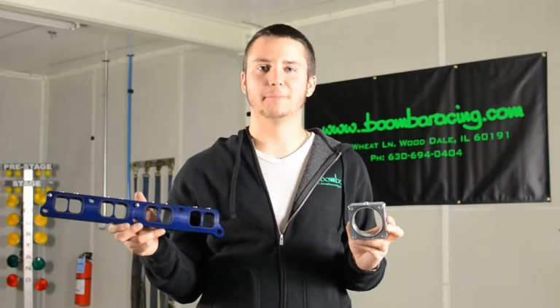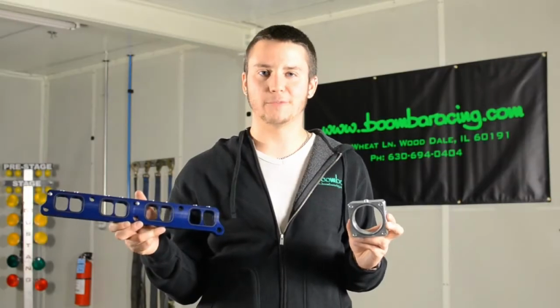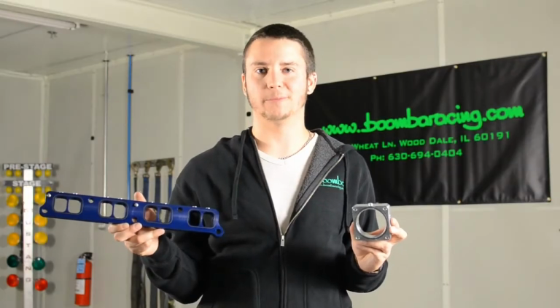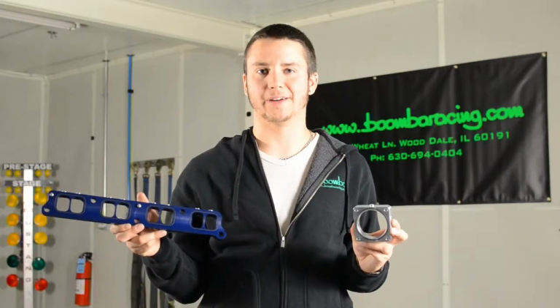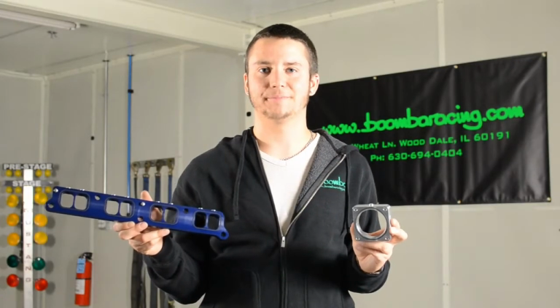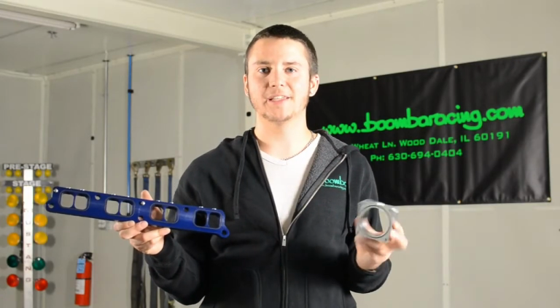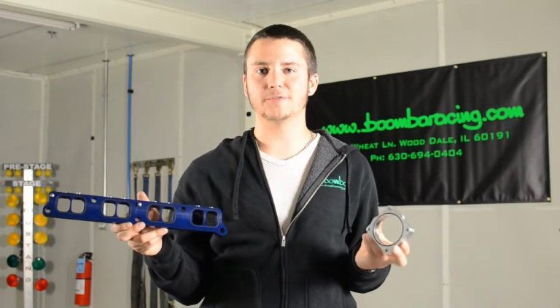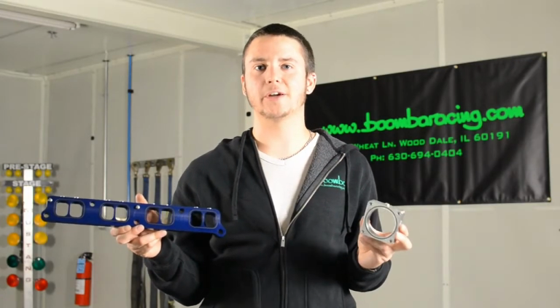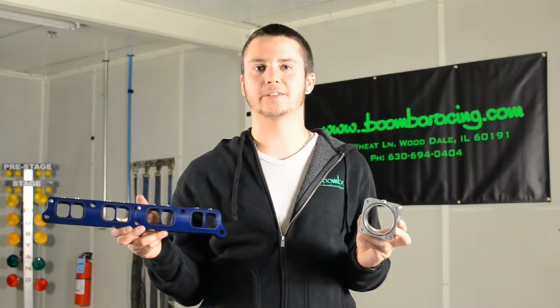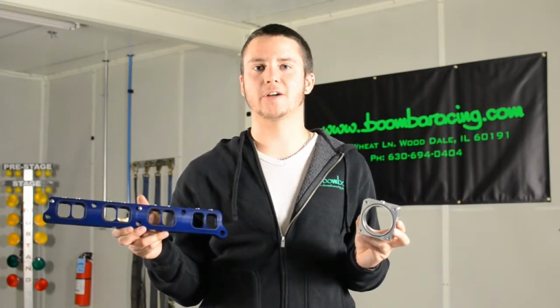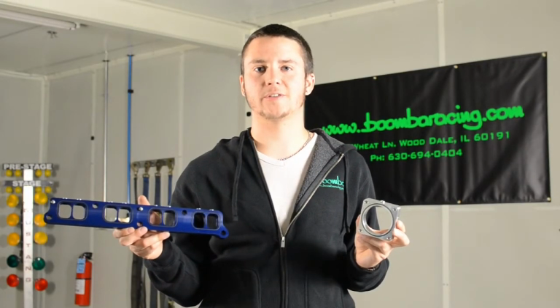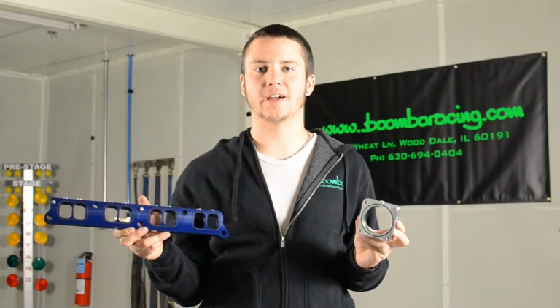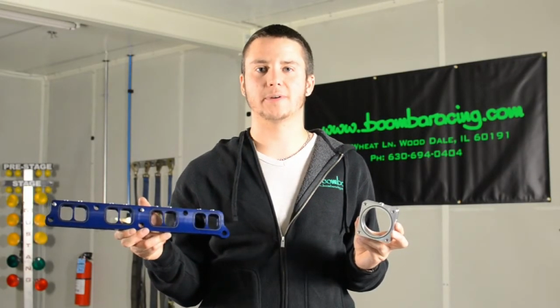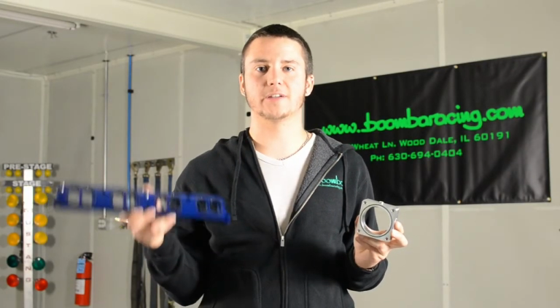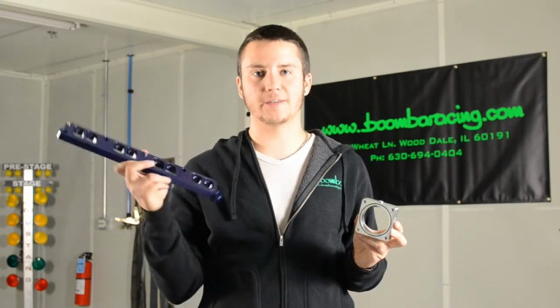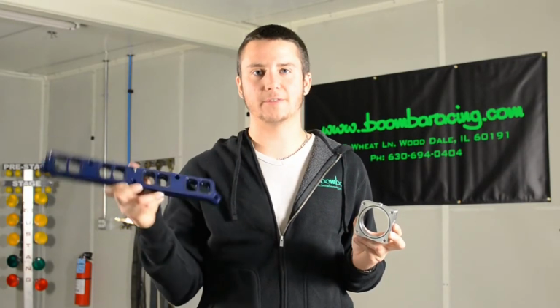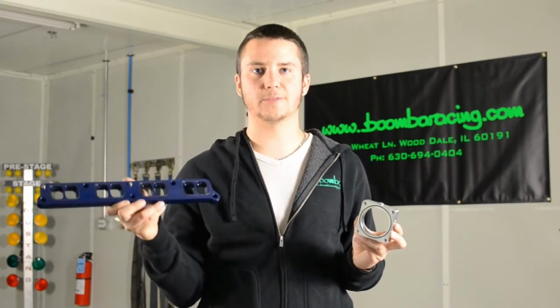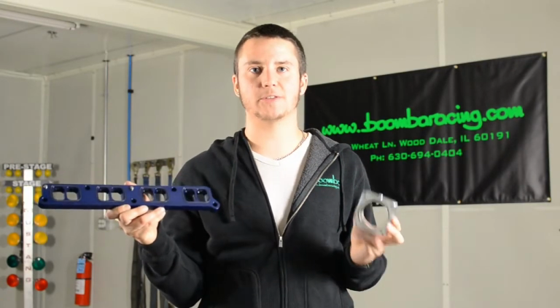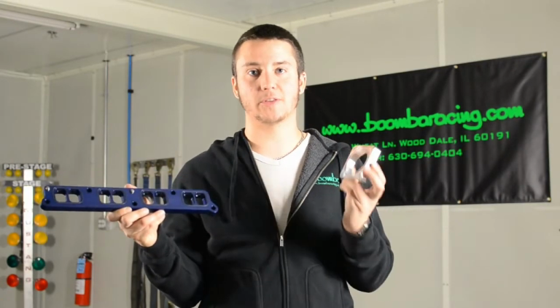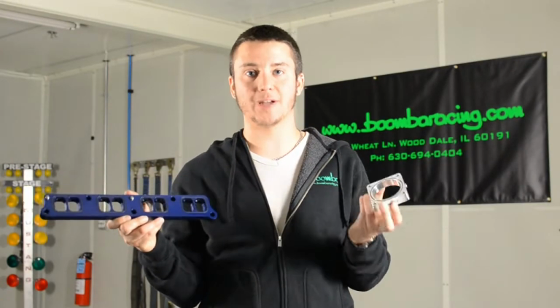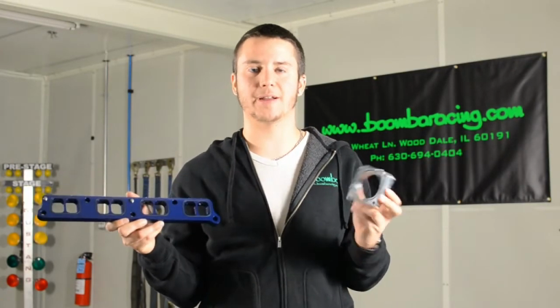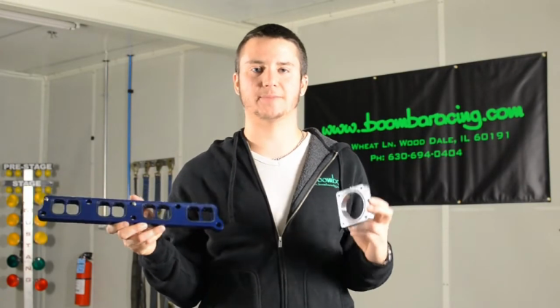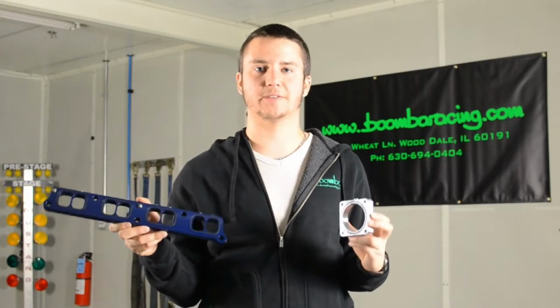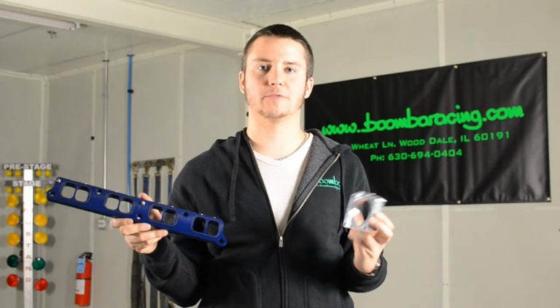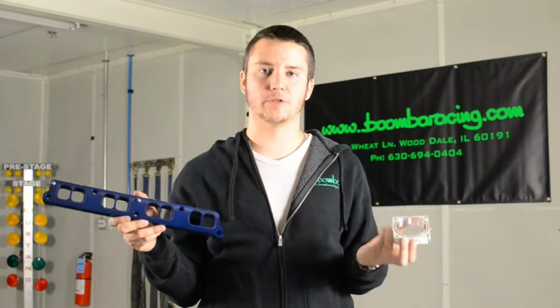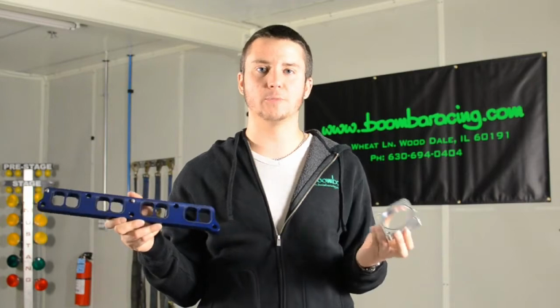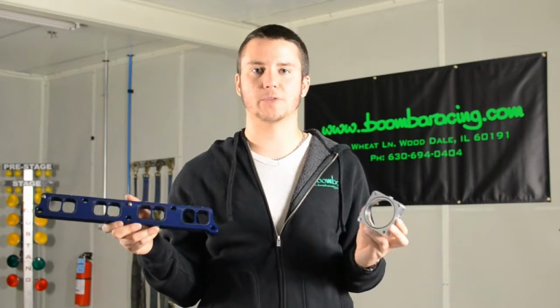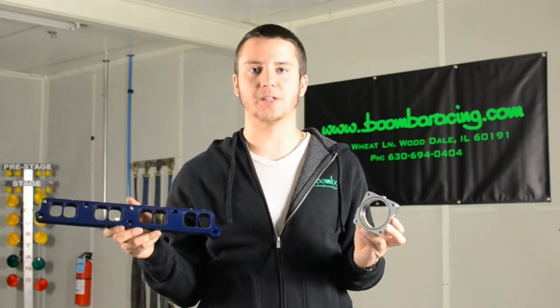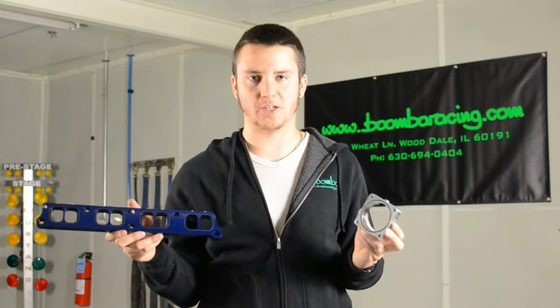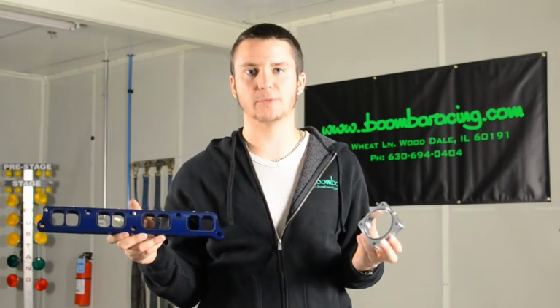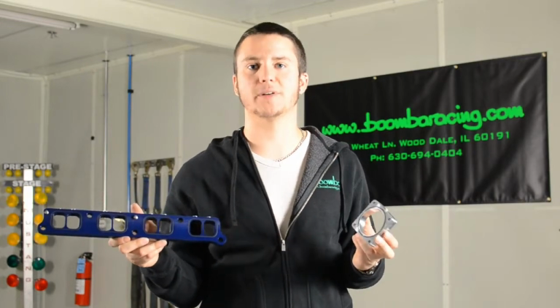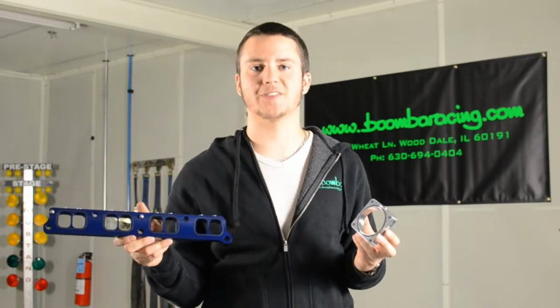Mike from Boomba here. In this video I'd like to talk to you guys about our intake manifold spacer and throttle body spacer for the 2.3 EcoBoost Mustang.